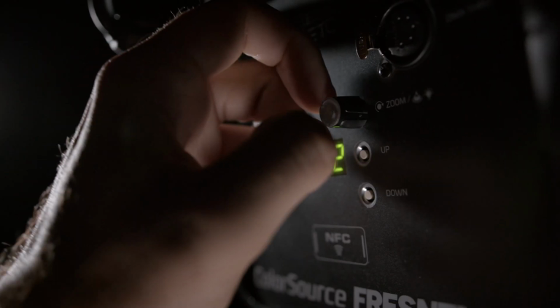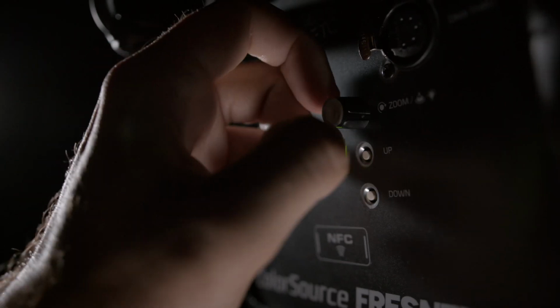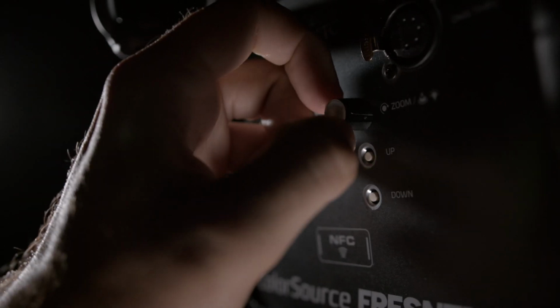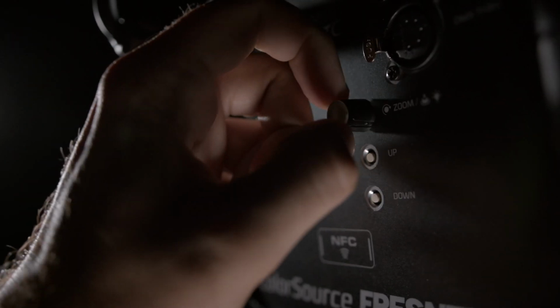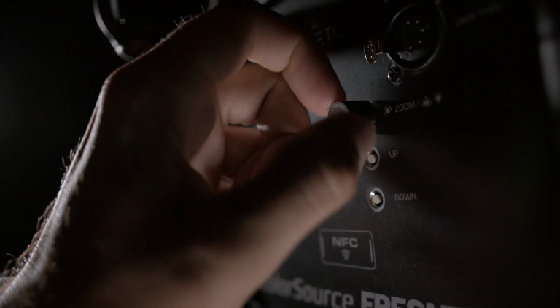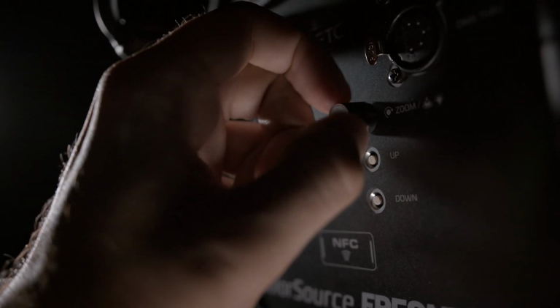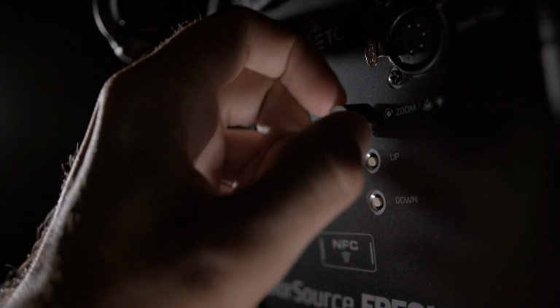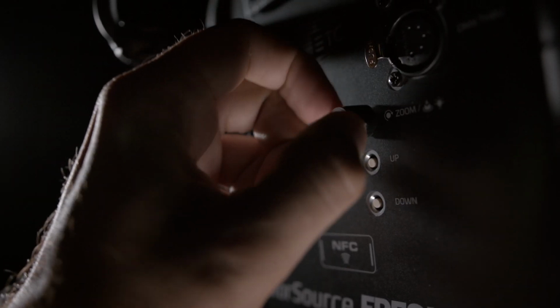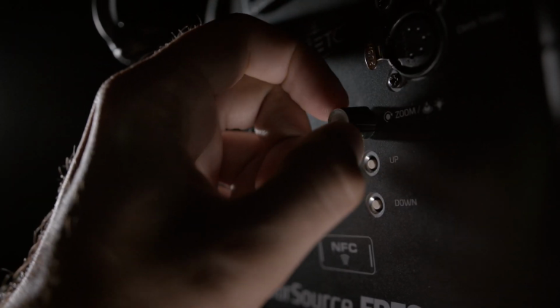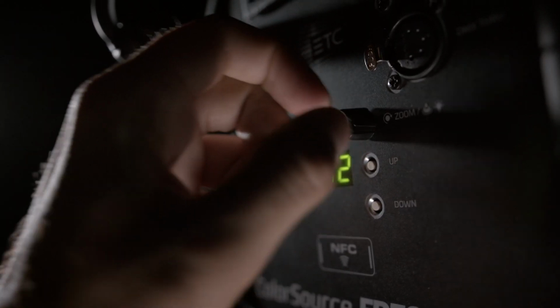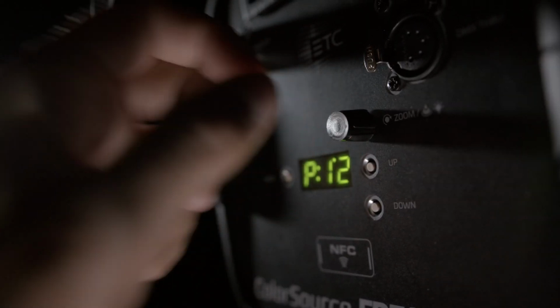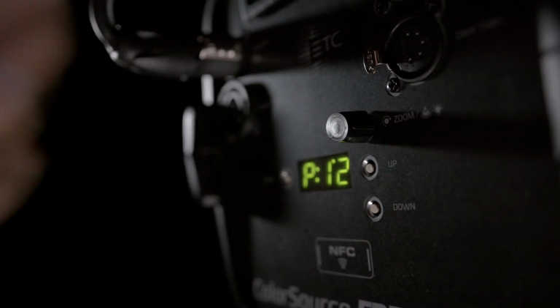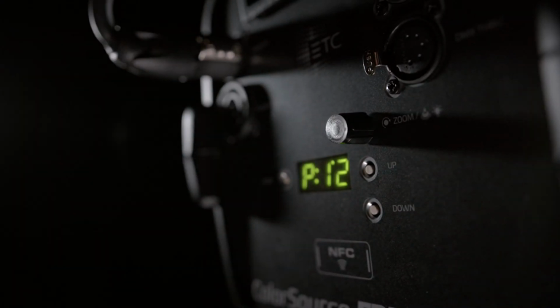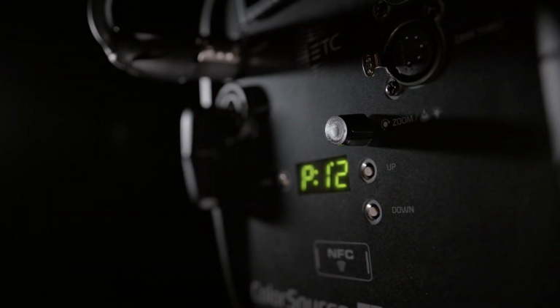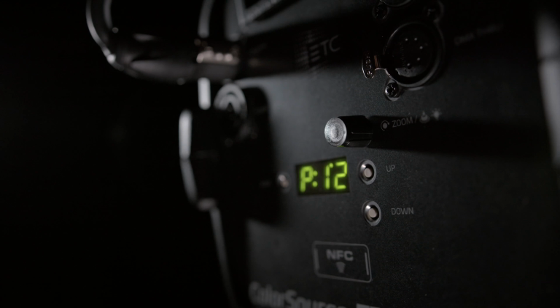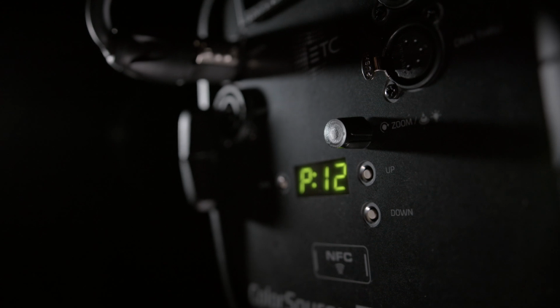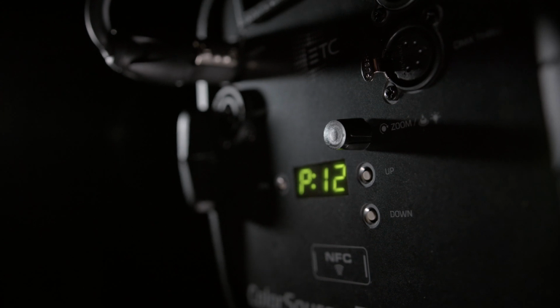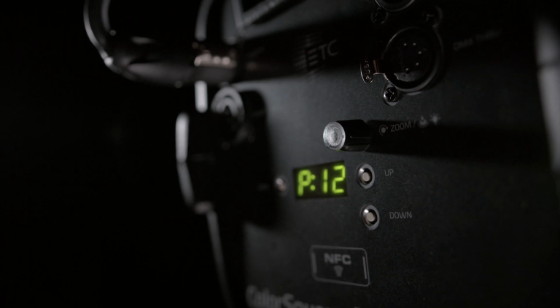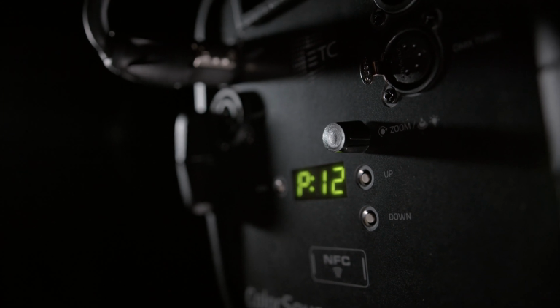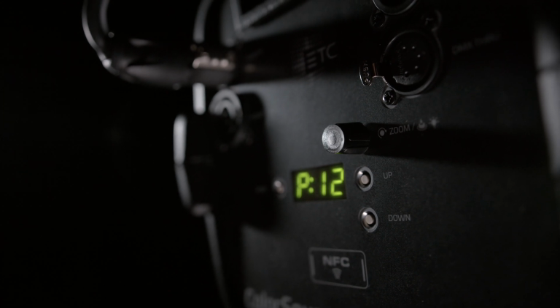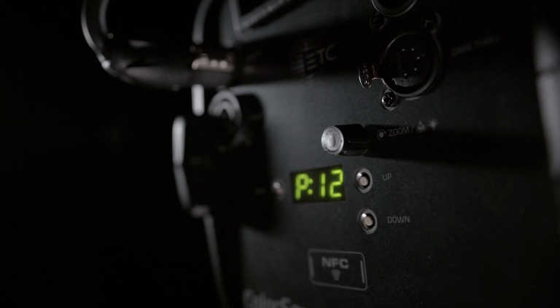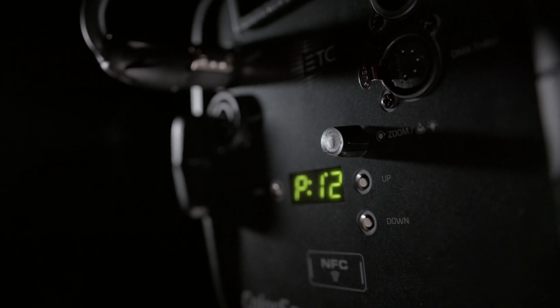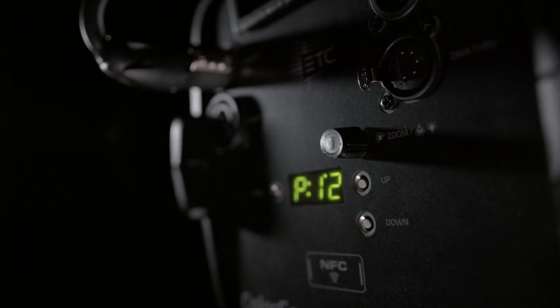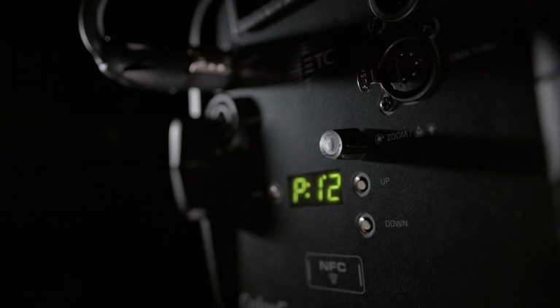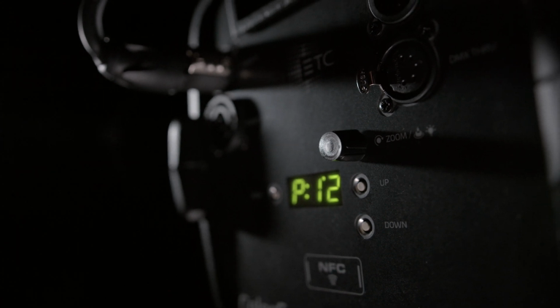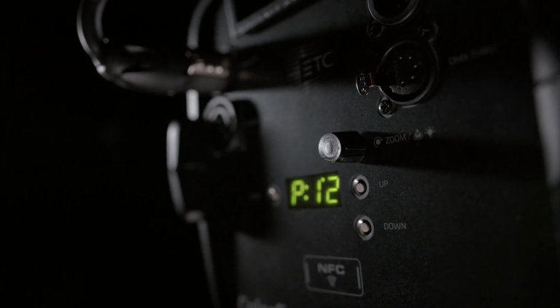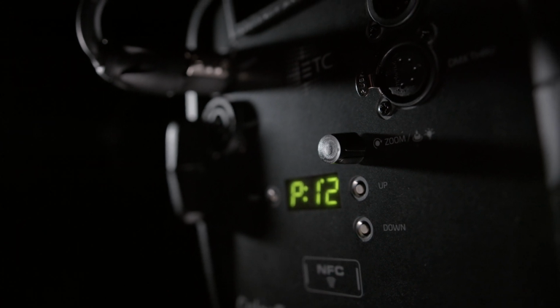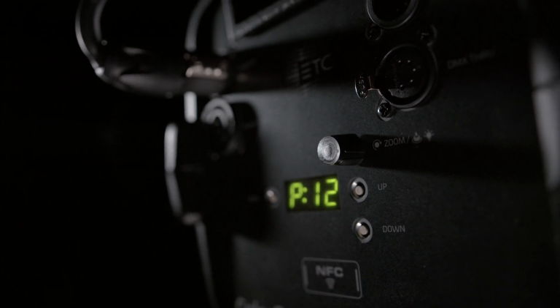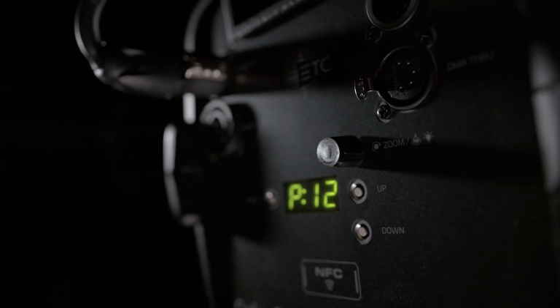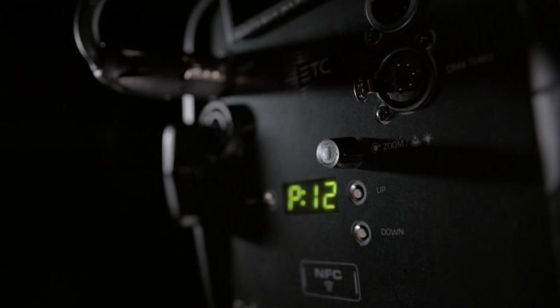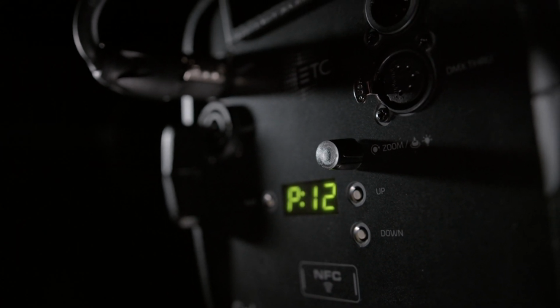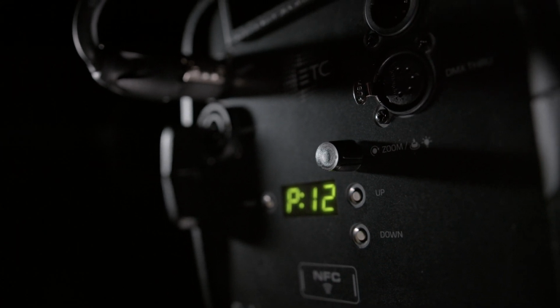Fresnel V features an intuitive user interface that includes a knob for local motorized zoom adjustment.